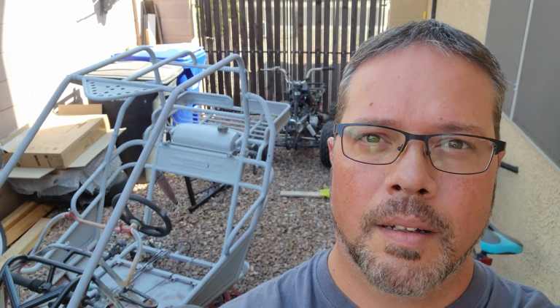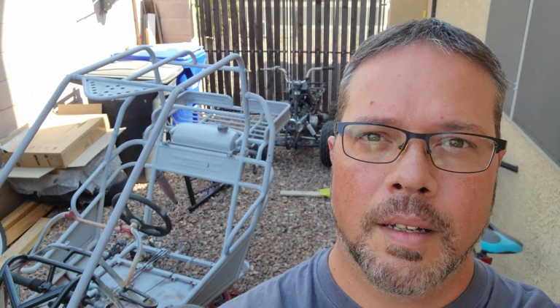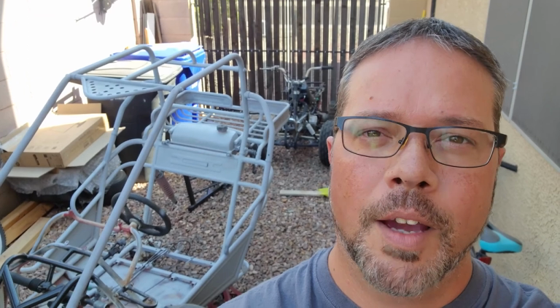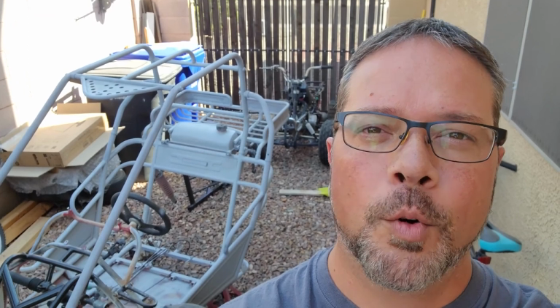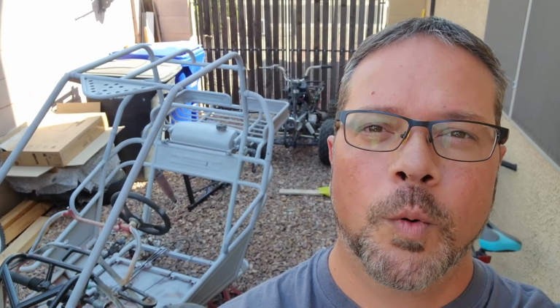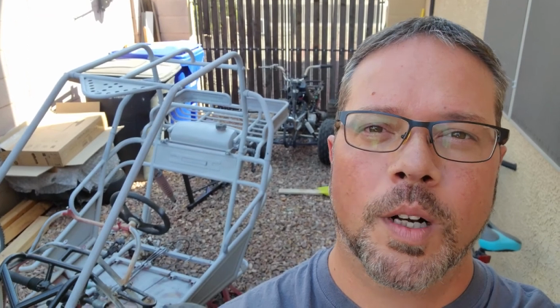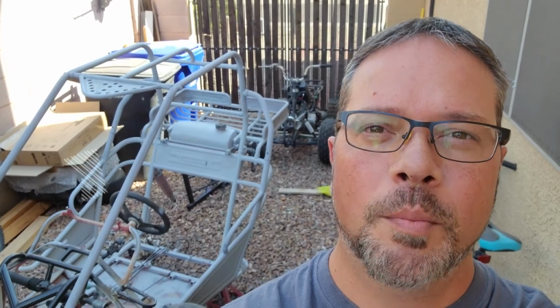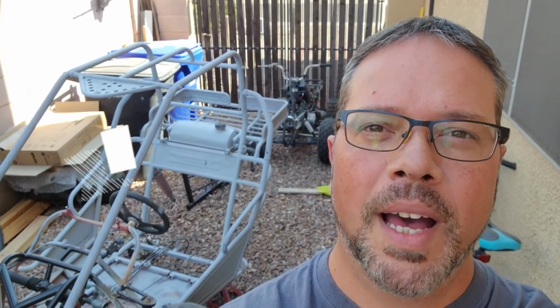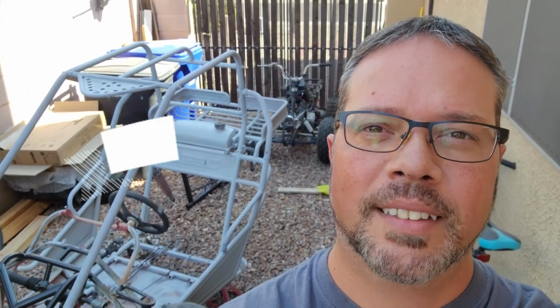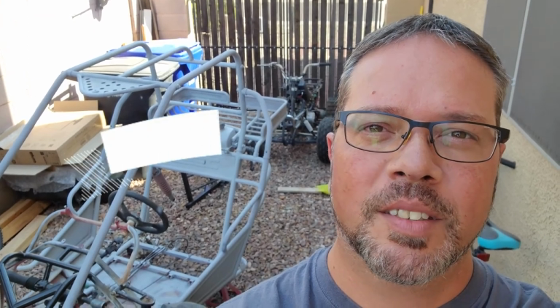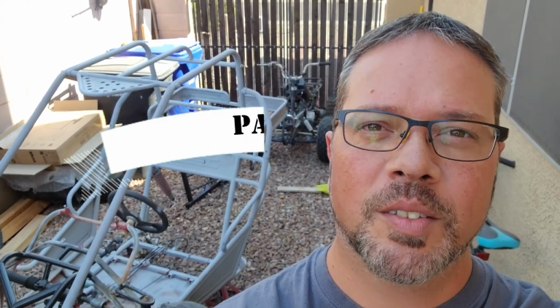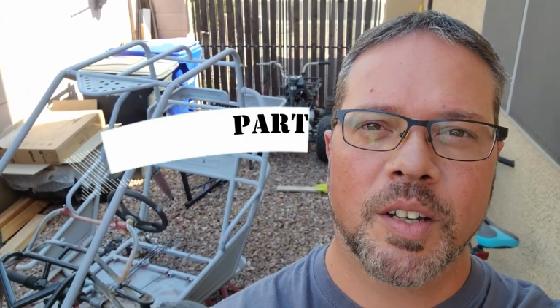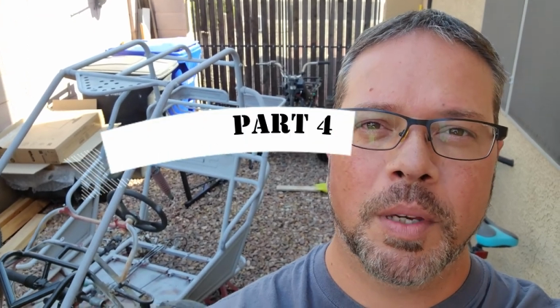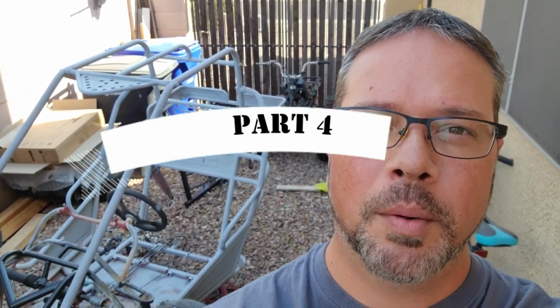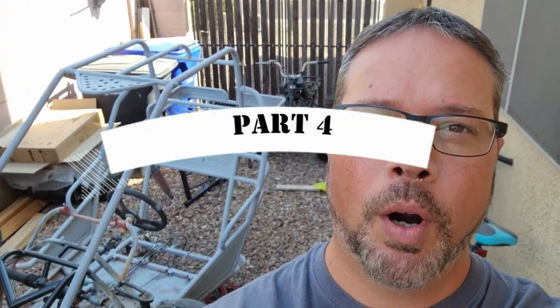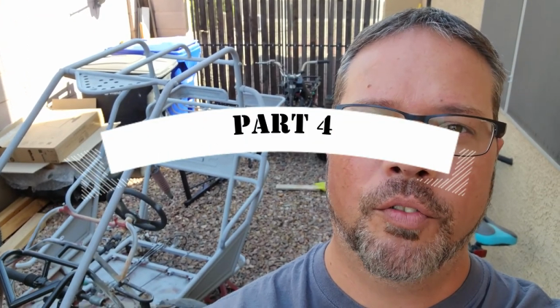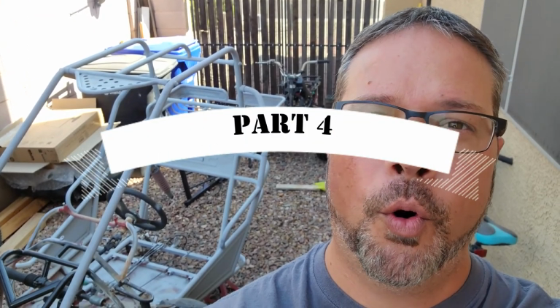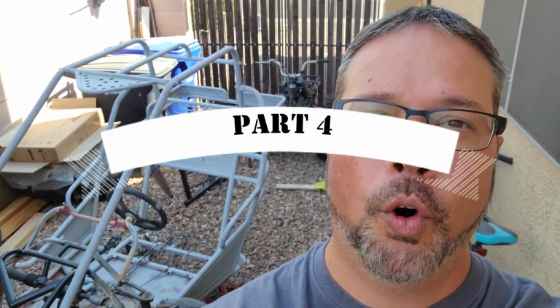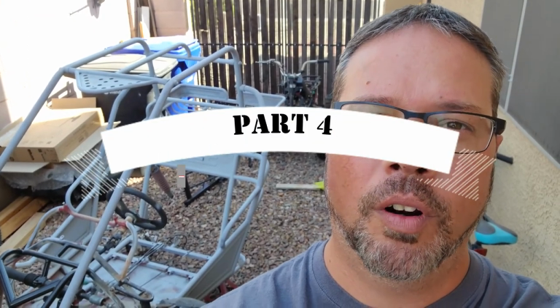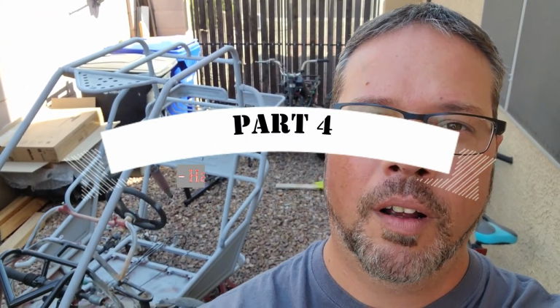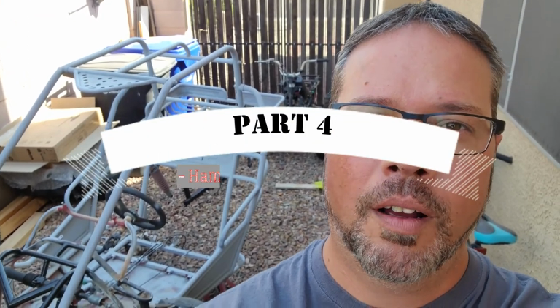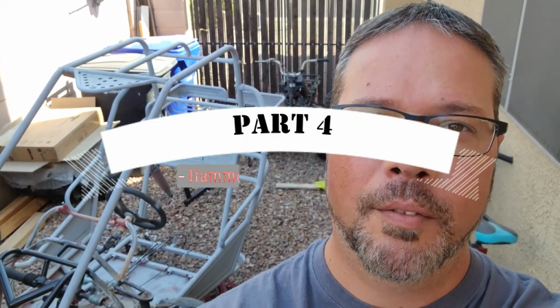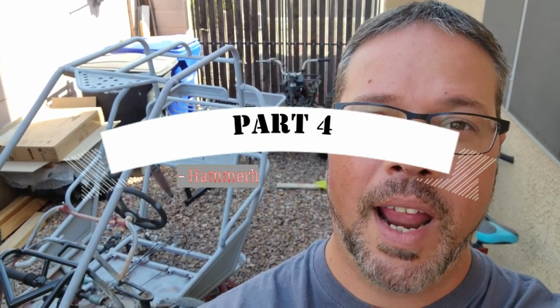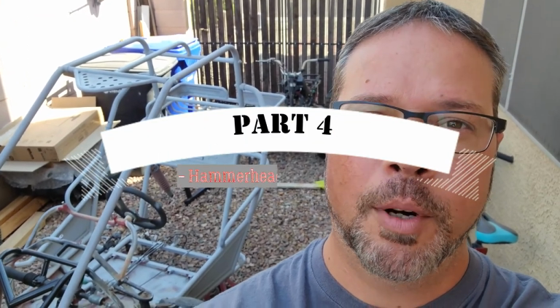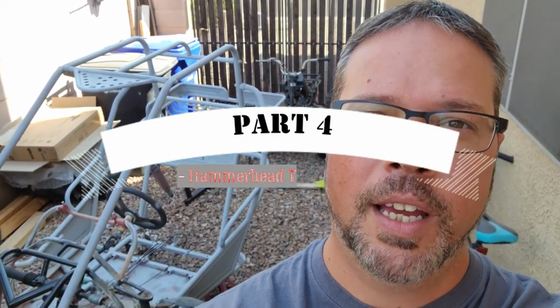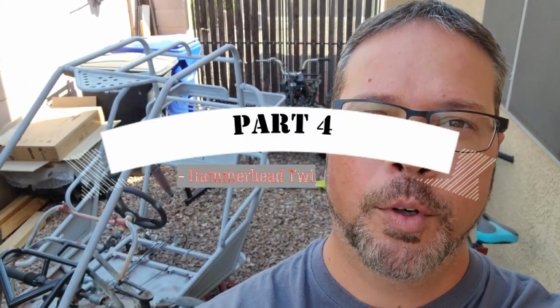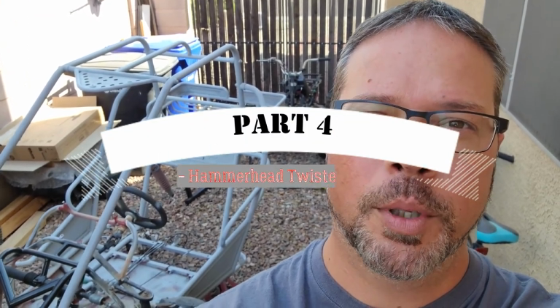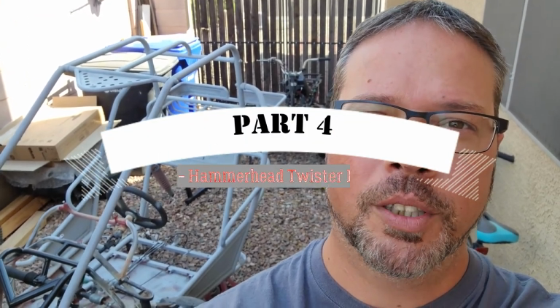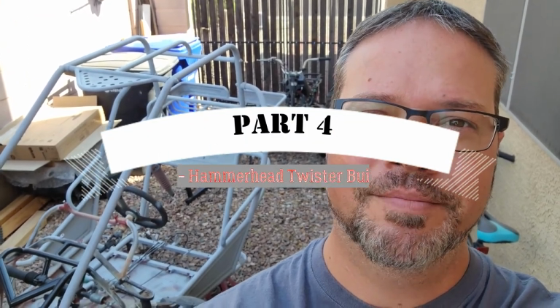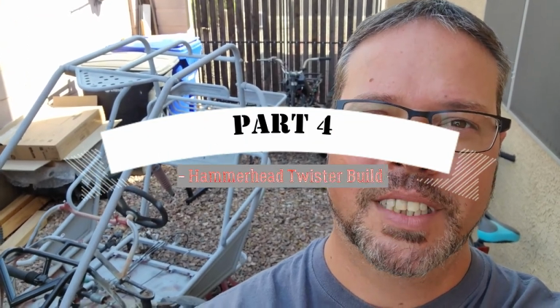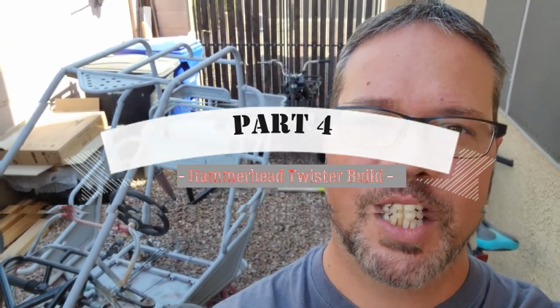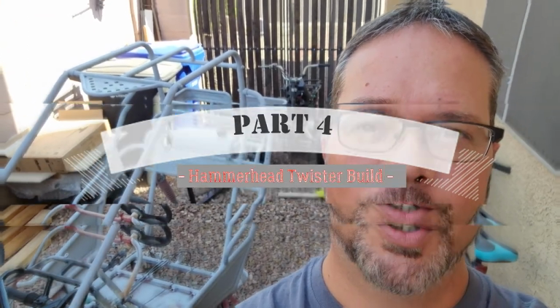Hey everyone, welcome back. This is going to be part four of the Hammerhead Rebuild. Stay tuned.